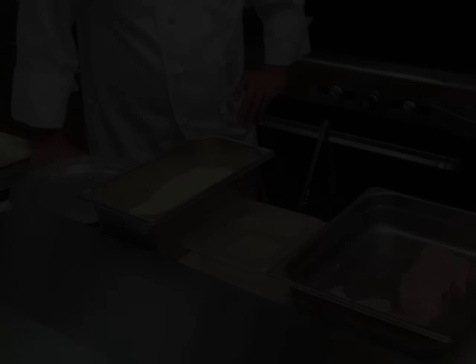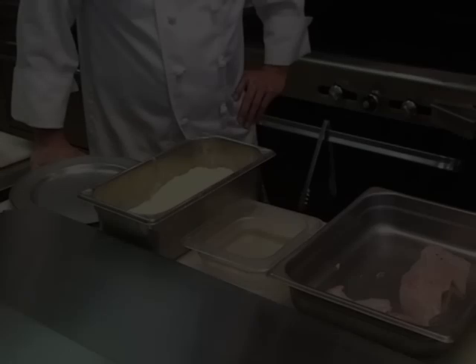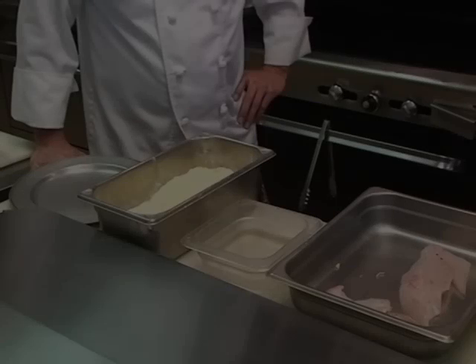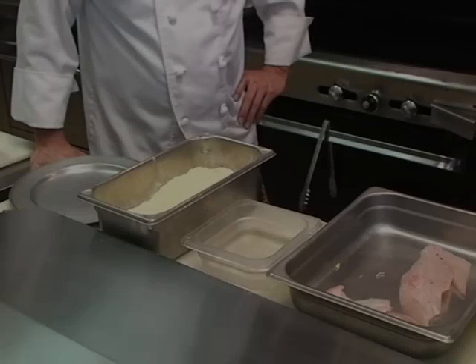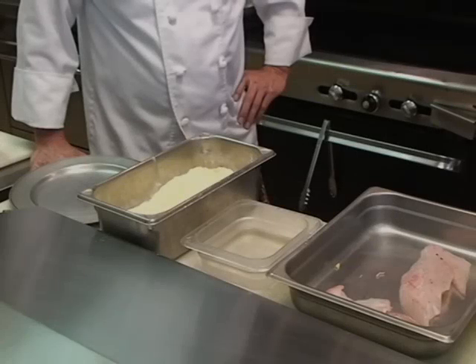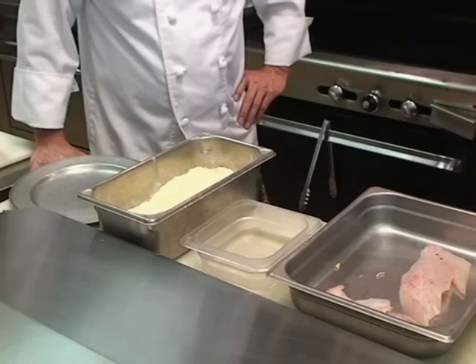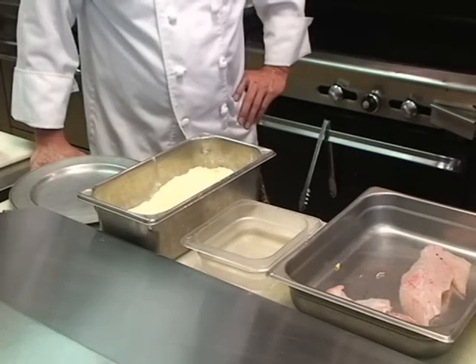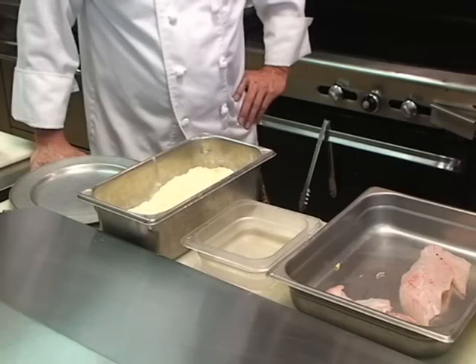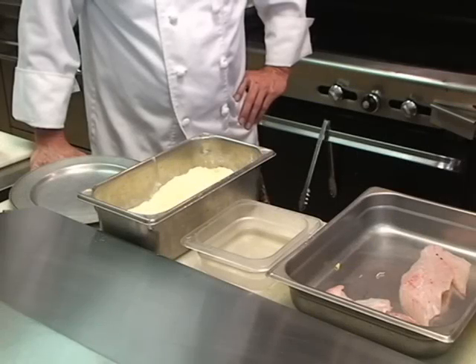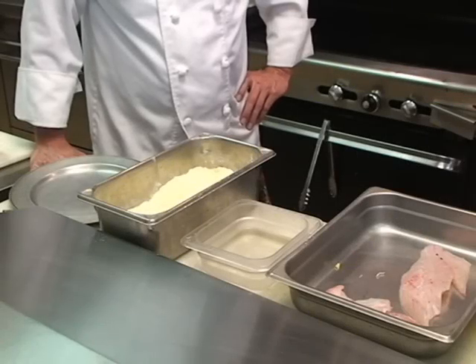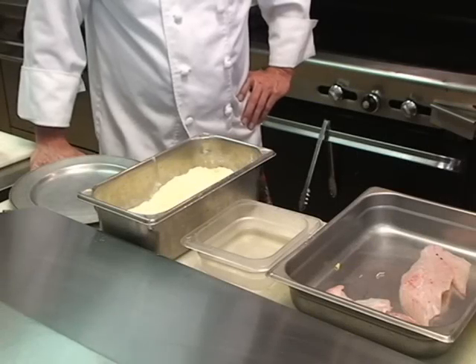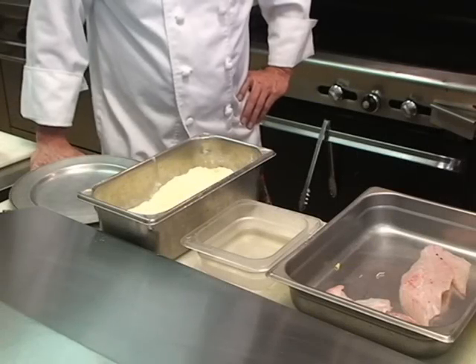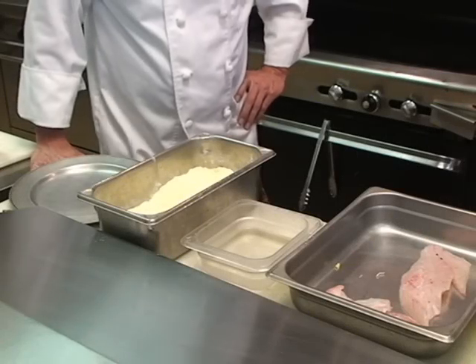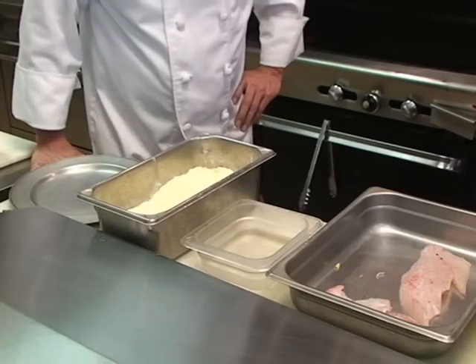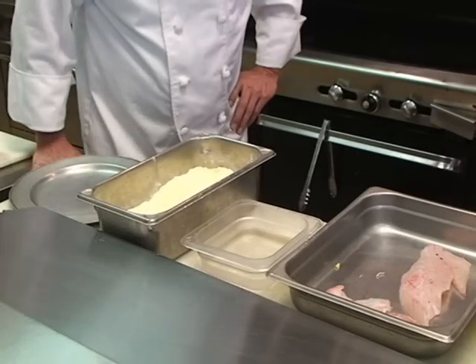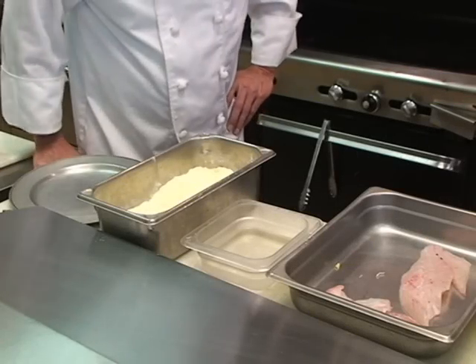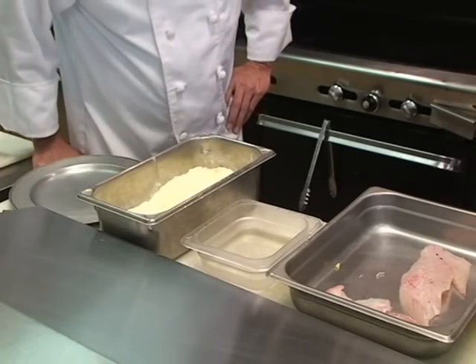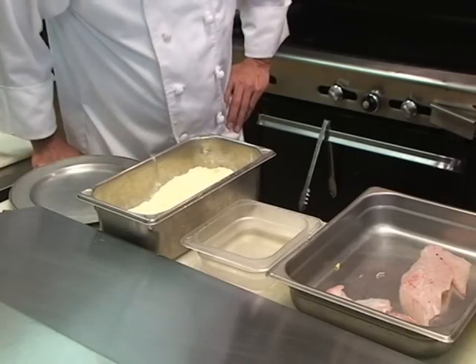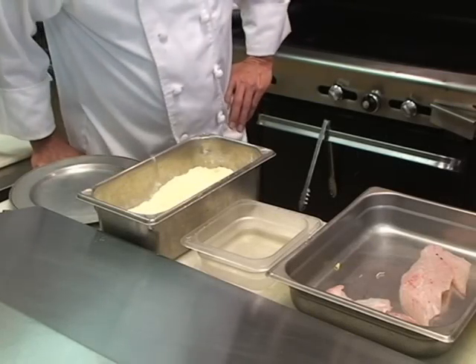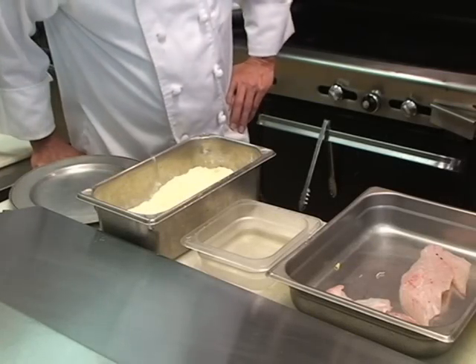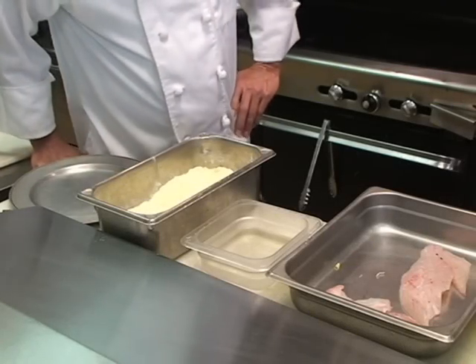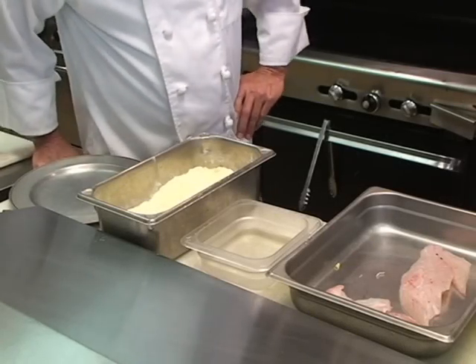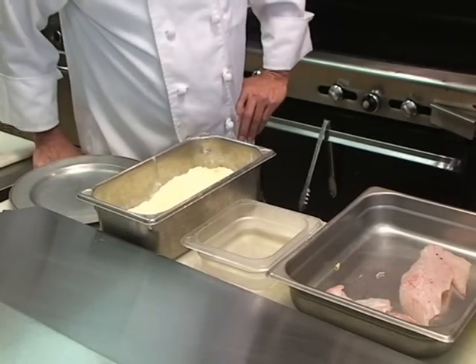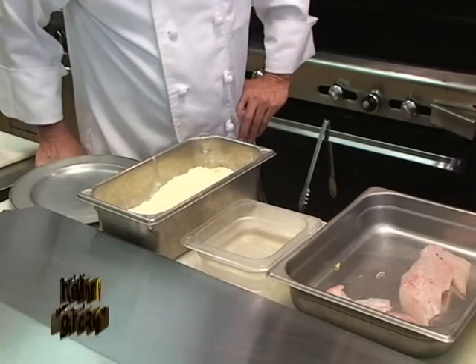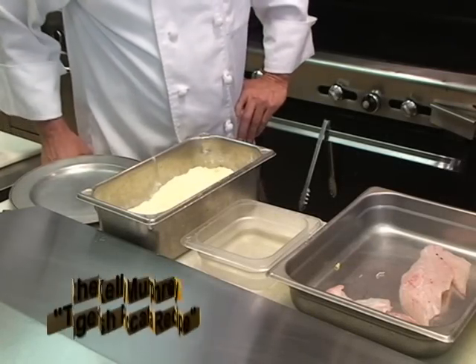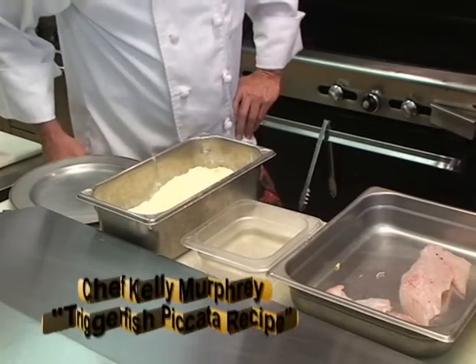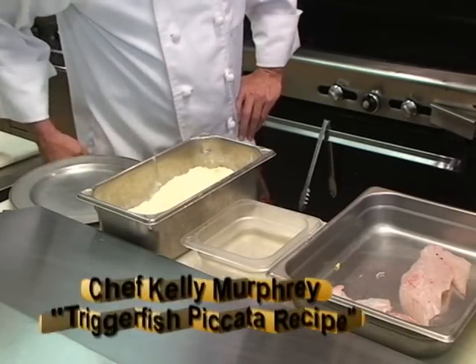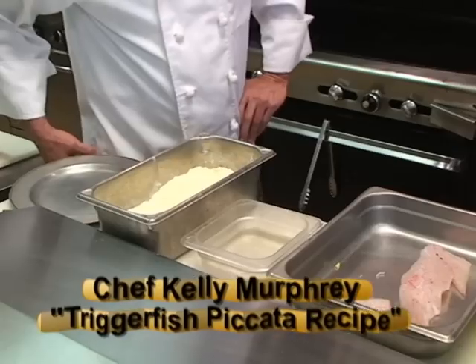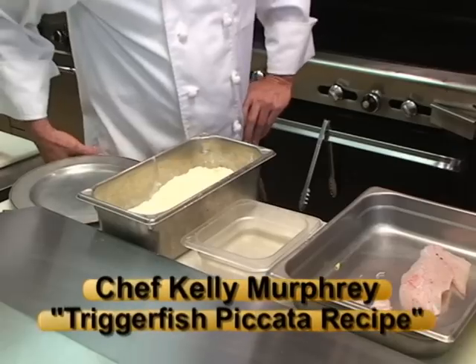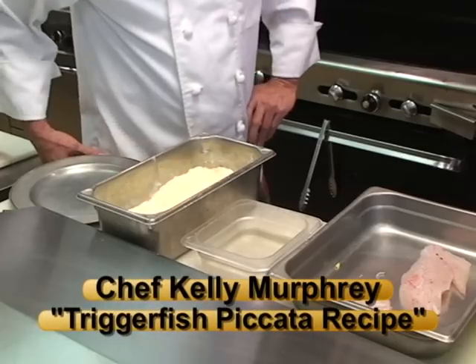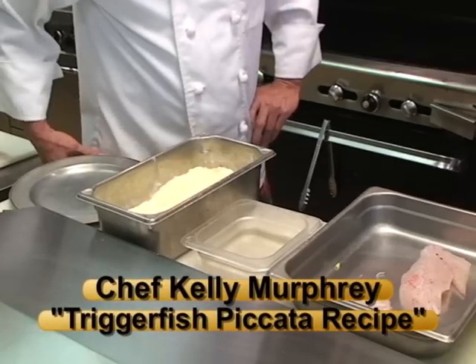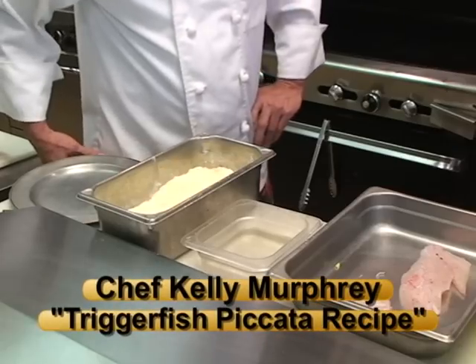Well, Keller, we've got these beautiful triggerfish fillets. Show me what you've got planned for. Okay, we're going to do a triggerfish piccata.